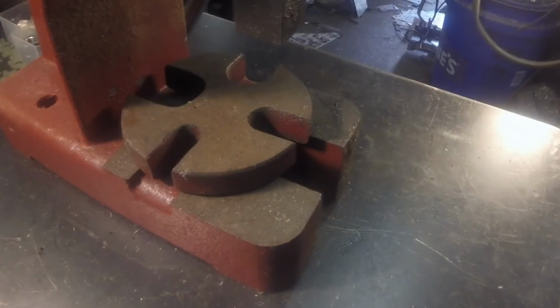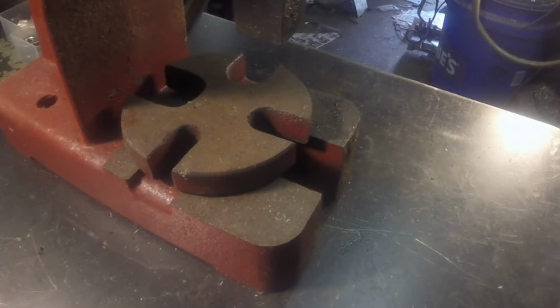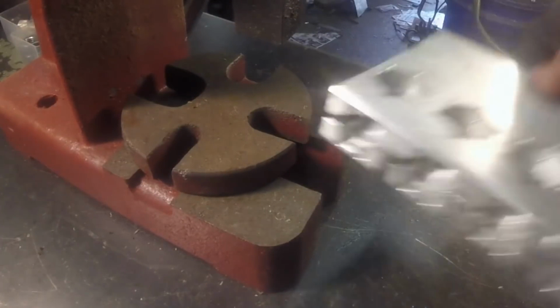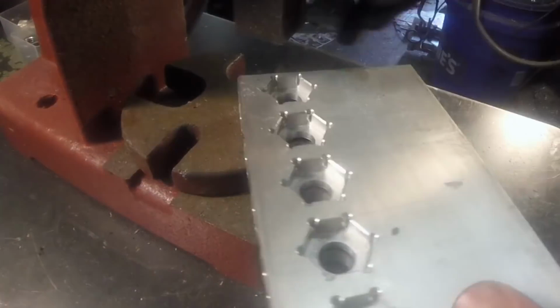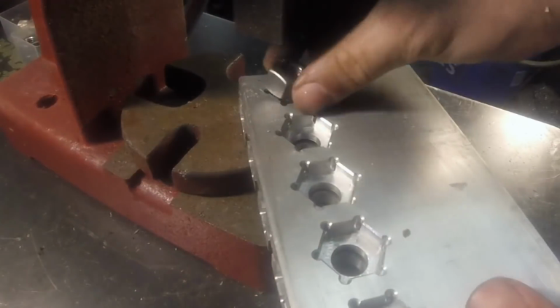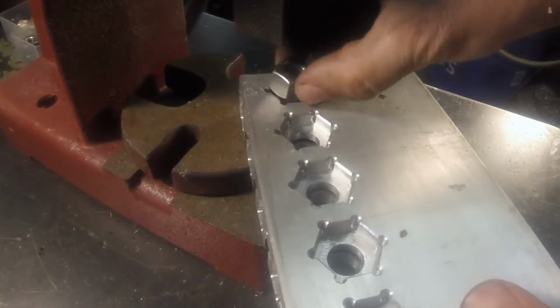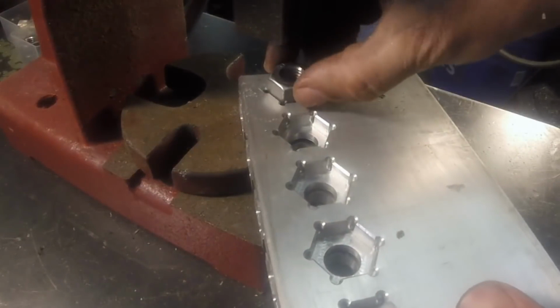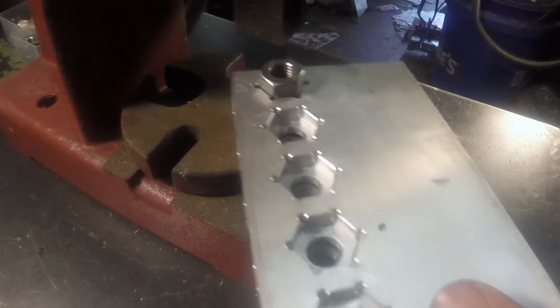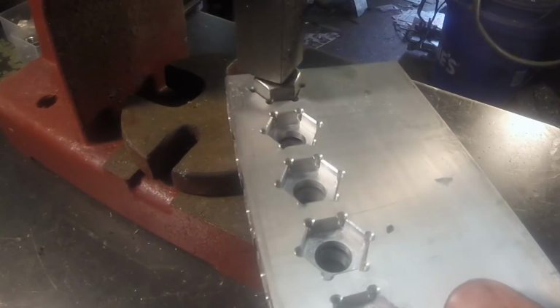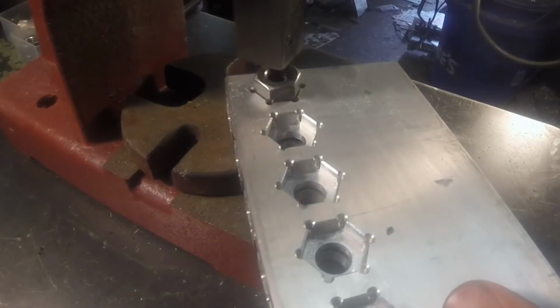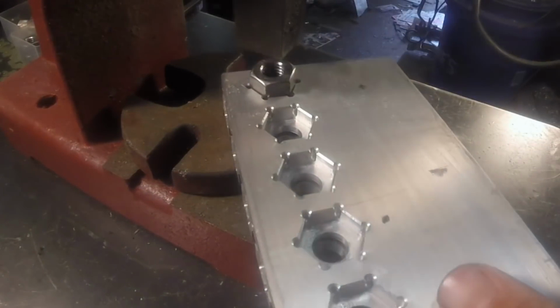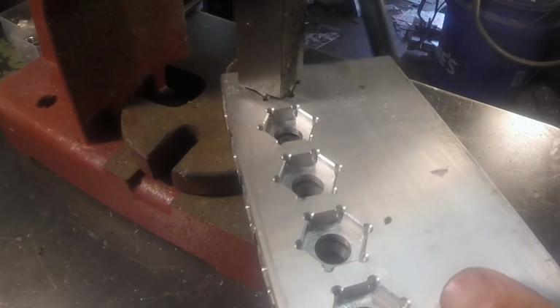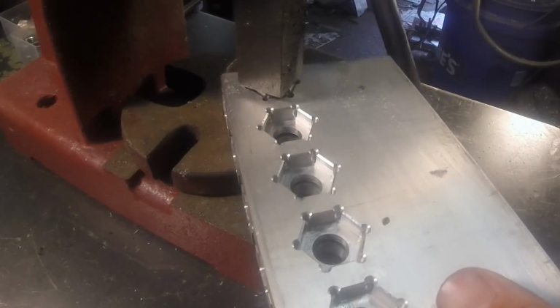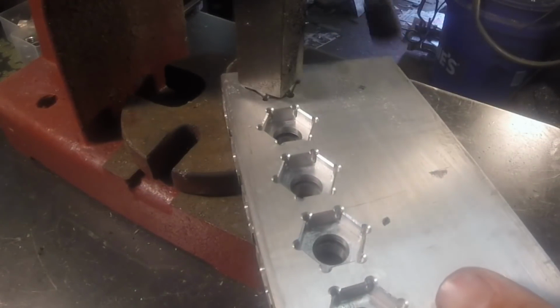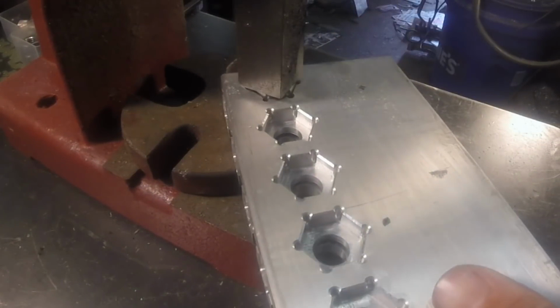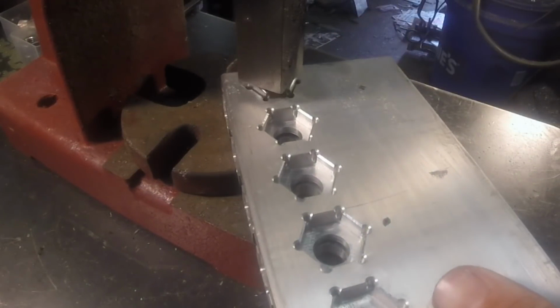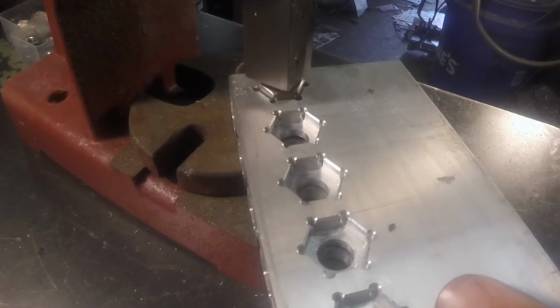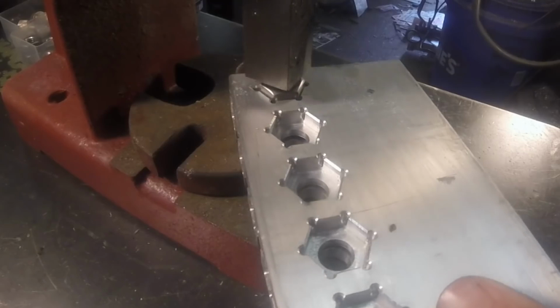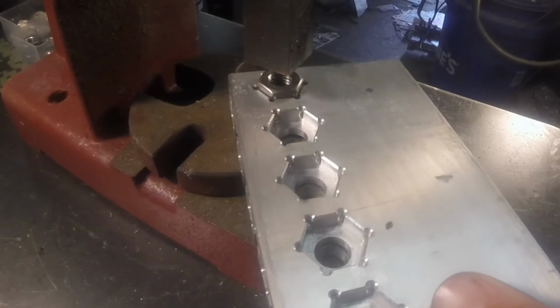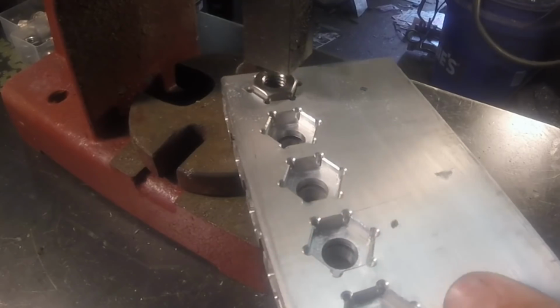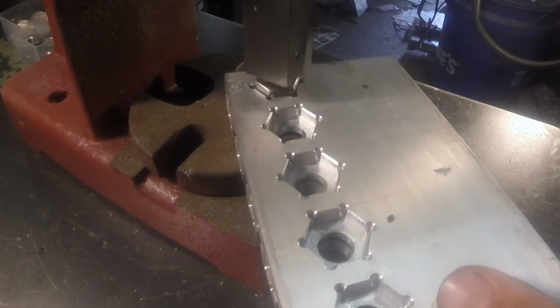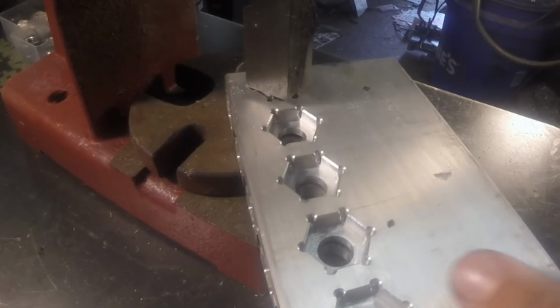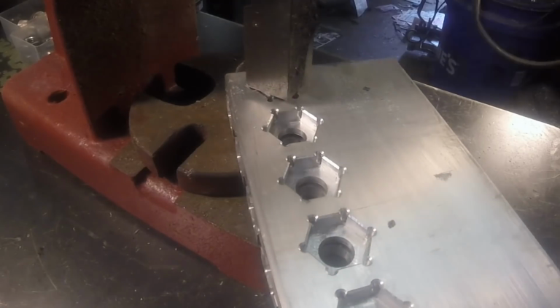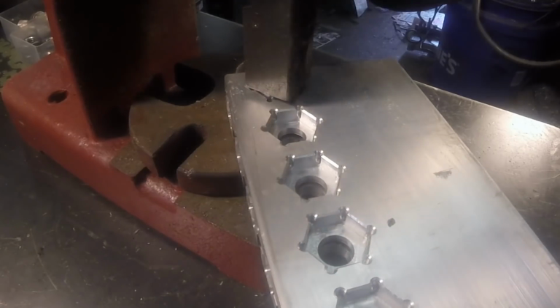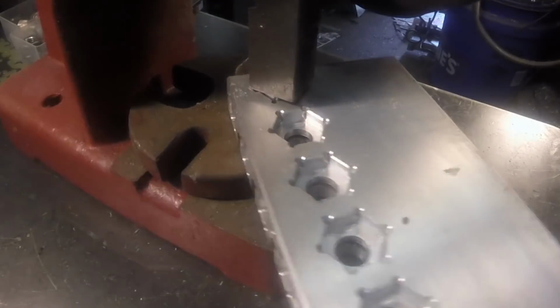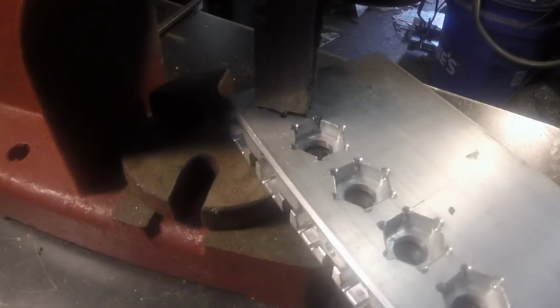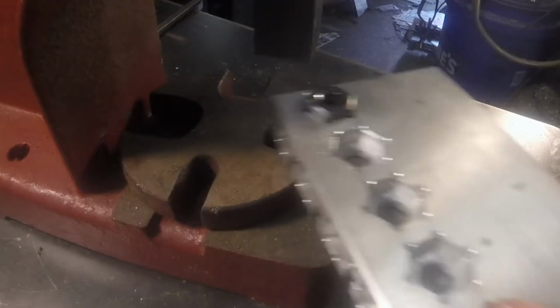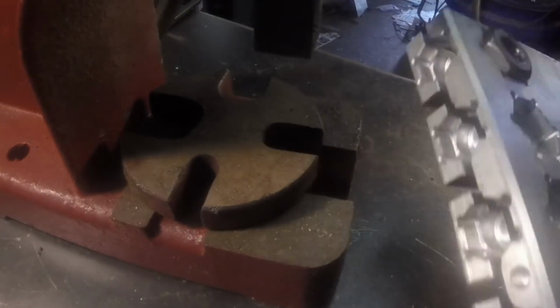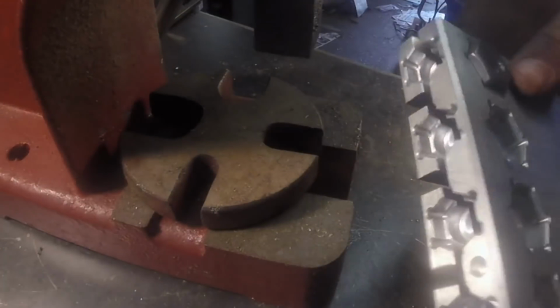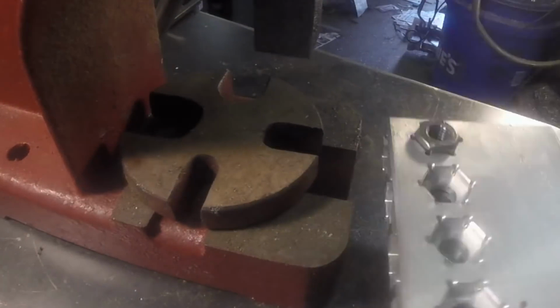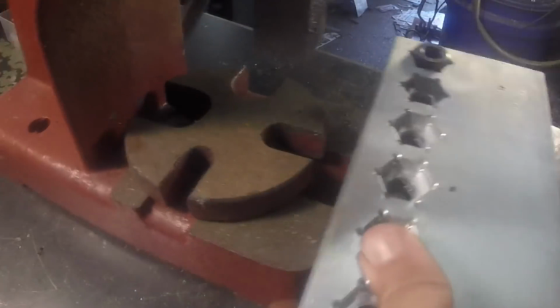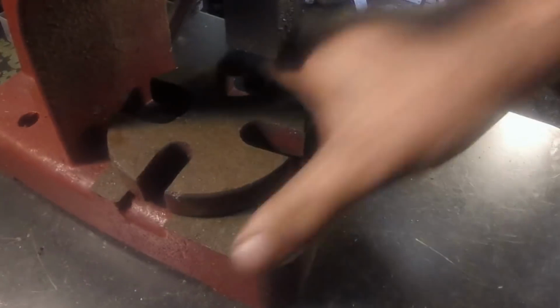I made these nuts a very slight press fit because I didn't want to lose any or have them falling out.